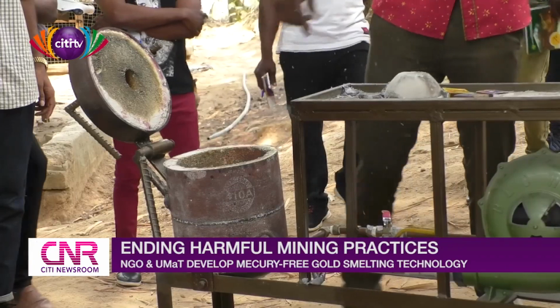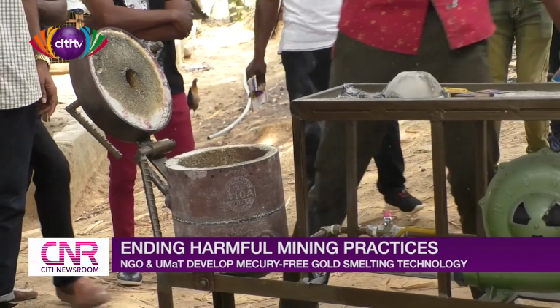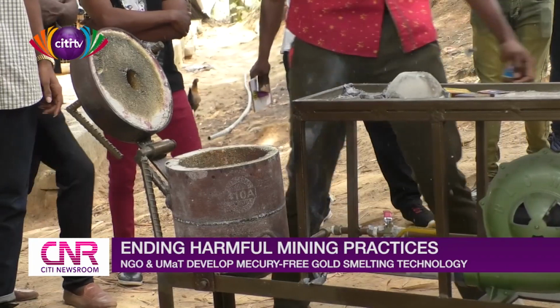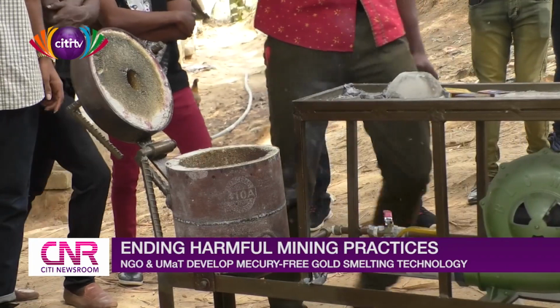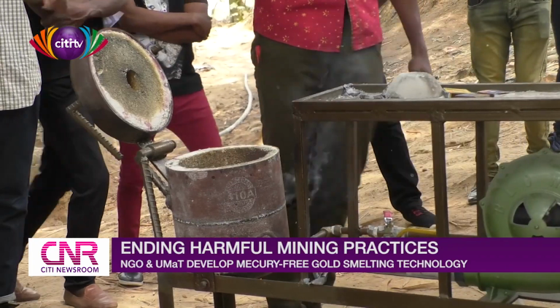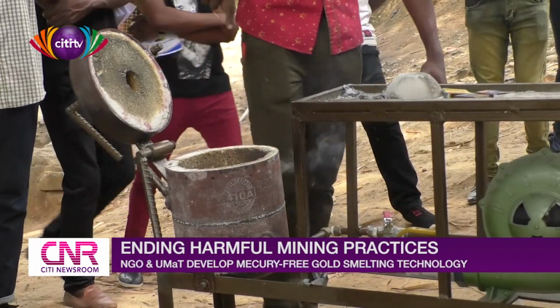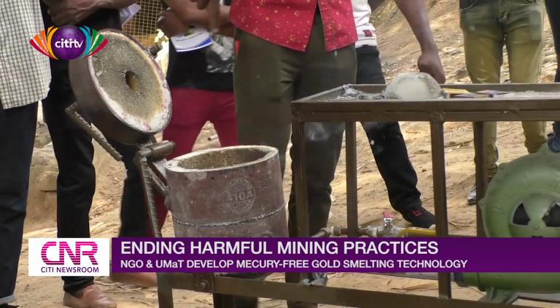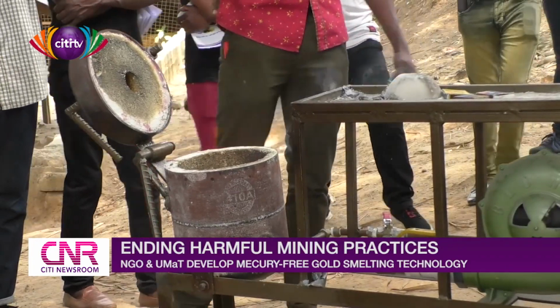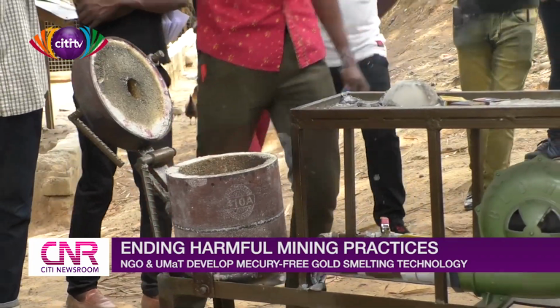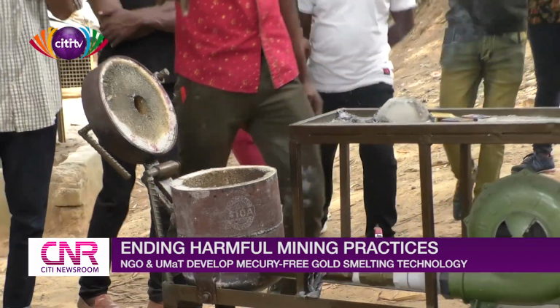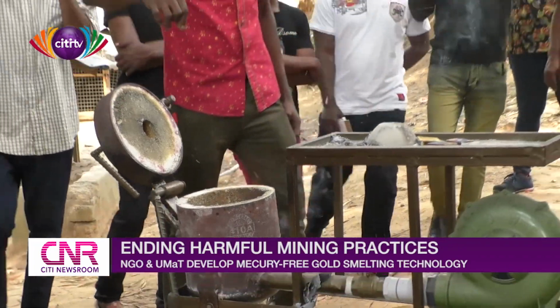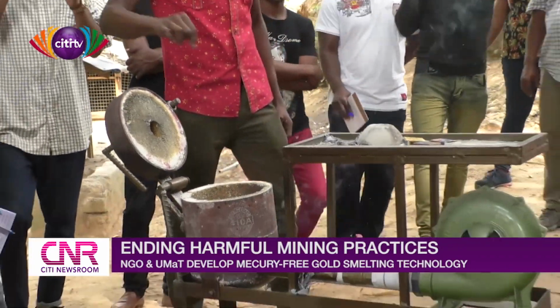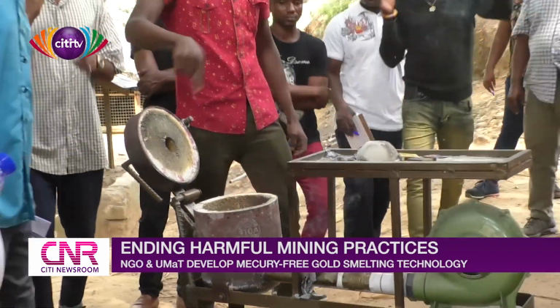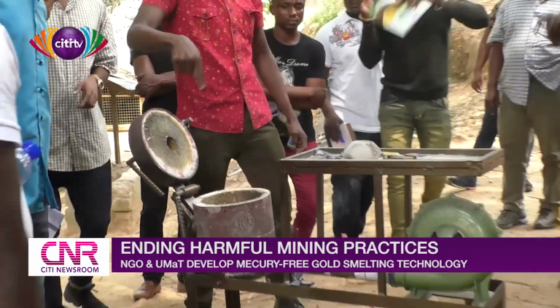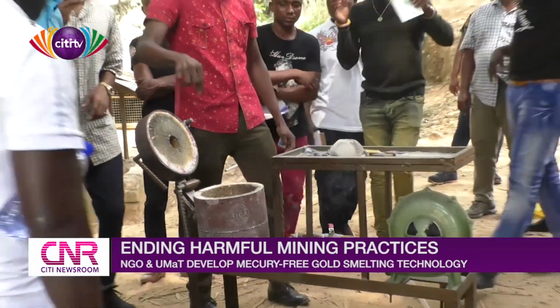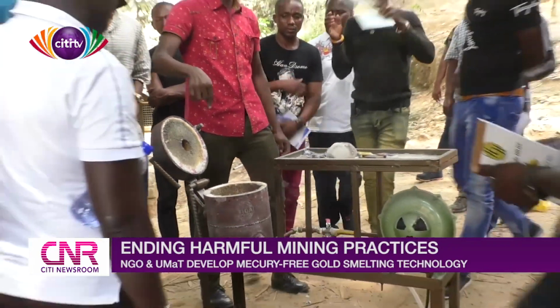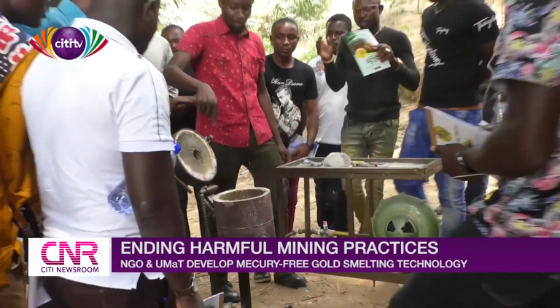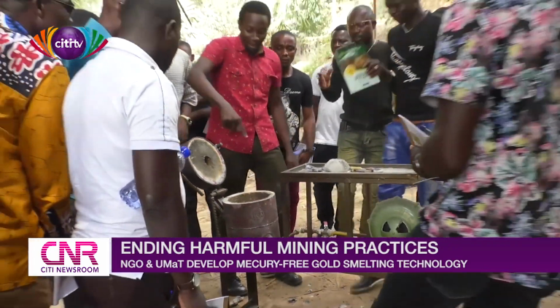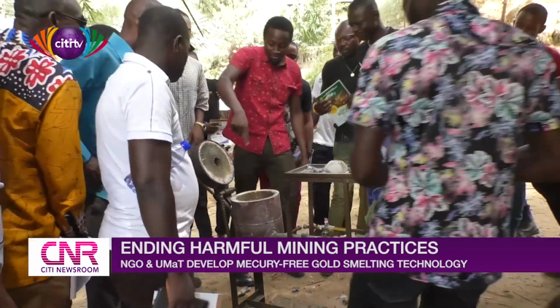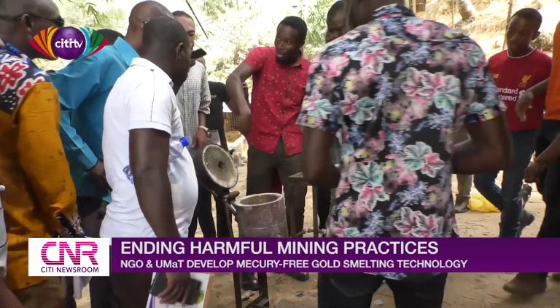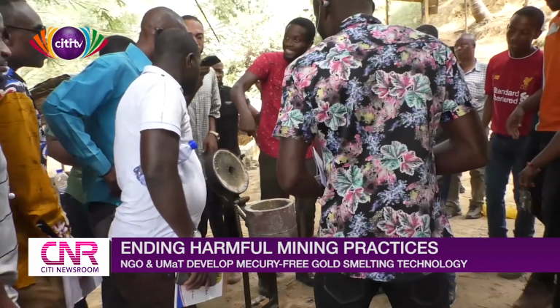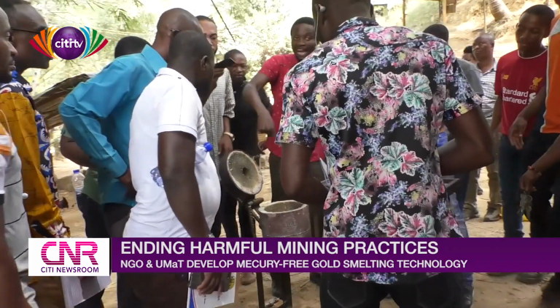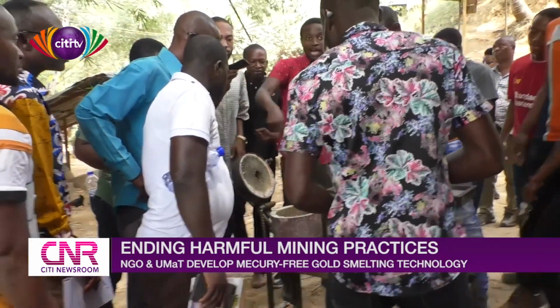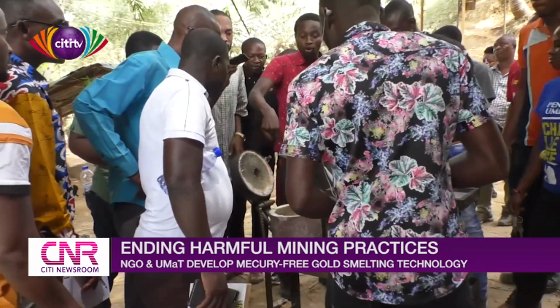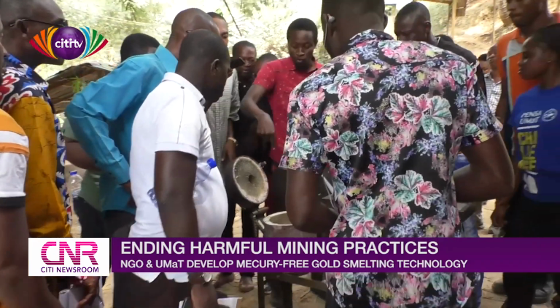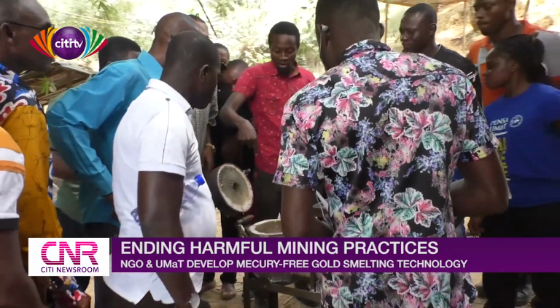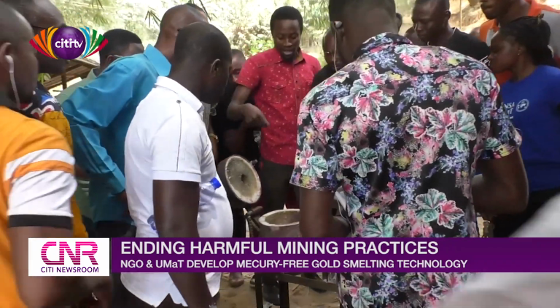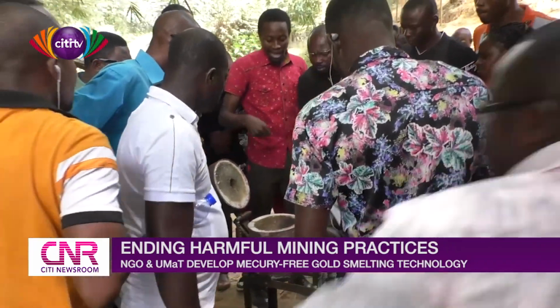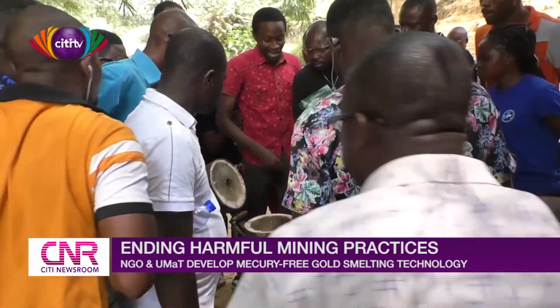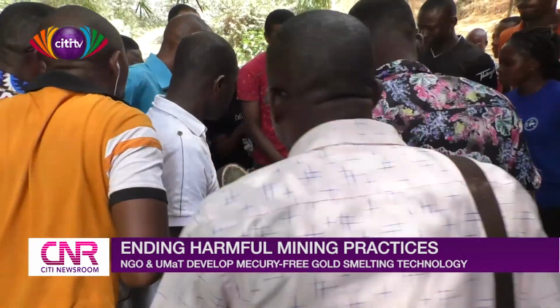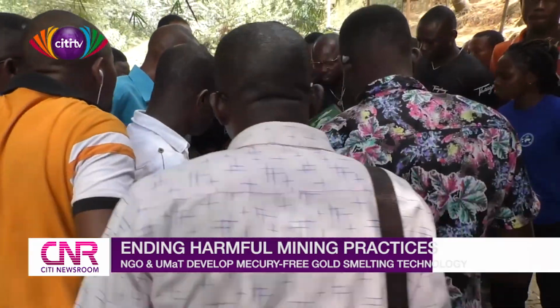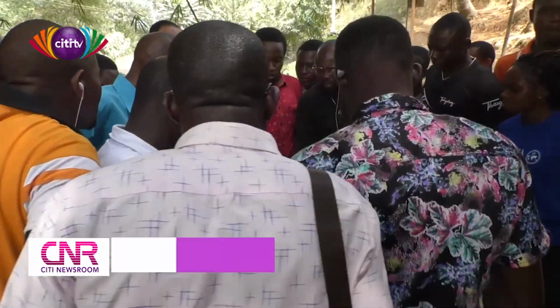For now, small-scale gold miners can get the upgraded direct smelting technology from UMAT for their gold processing.